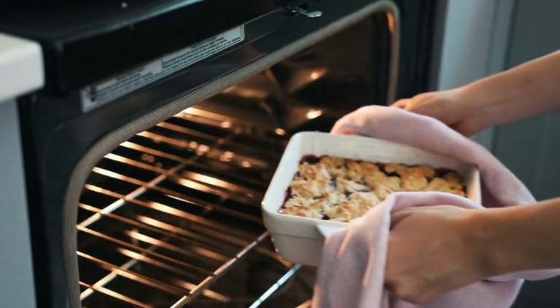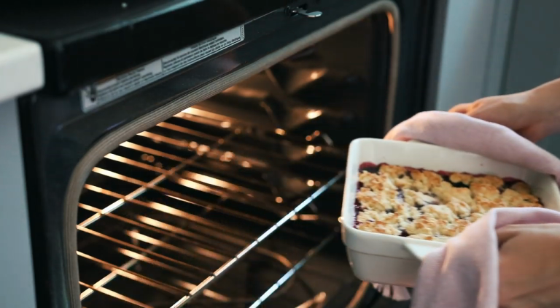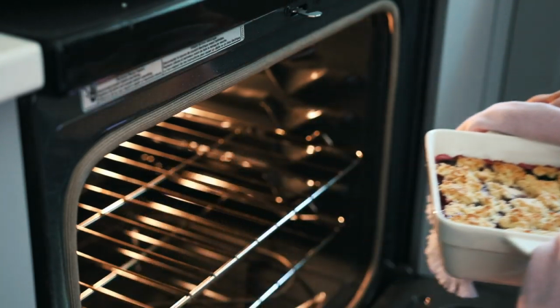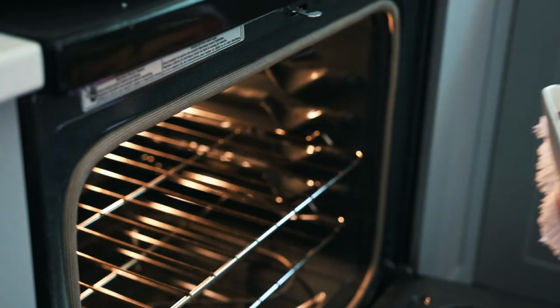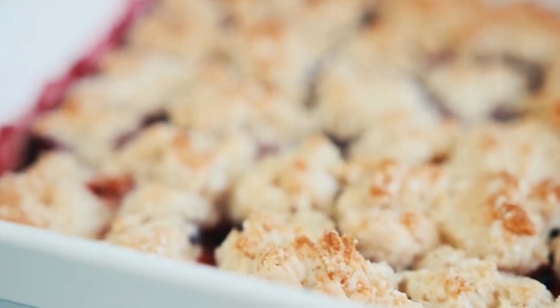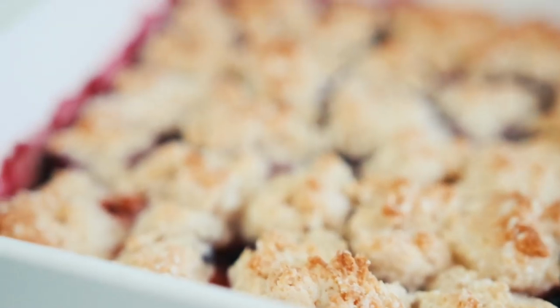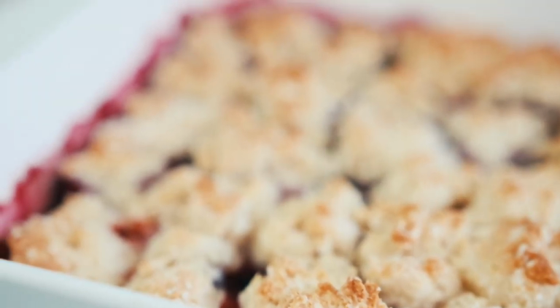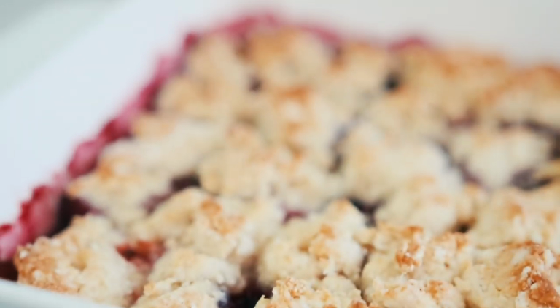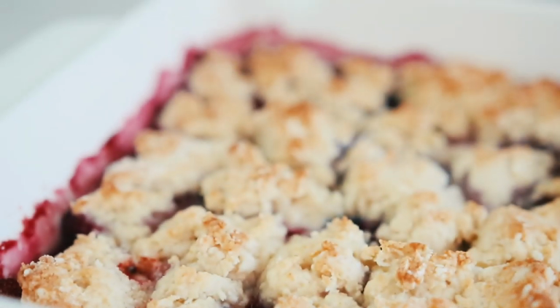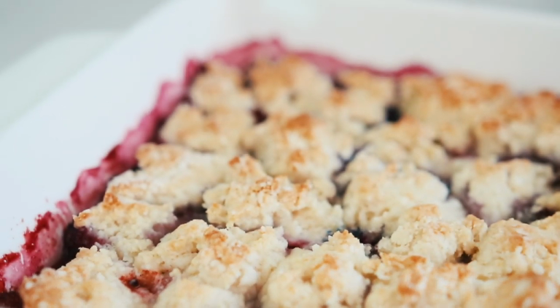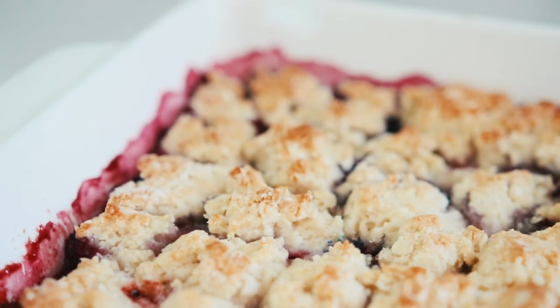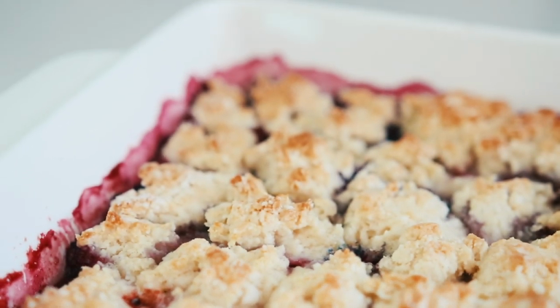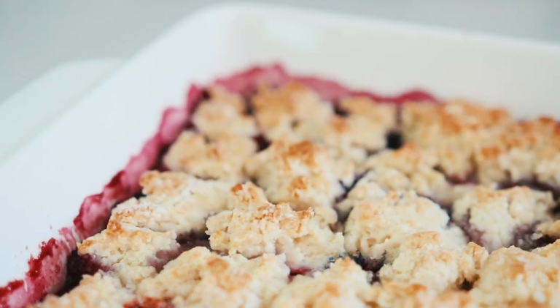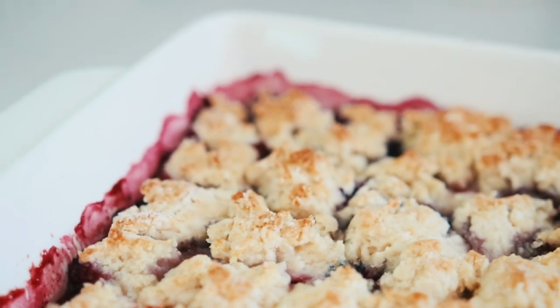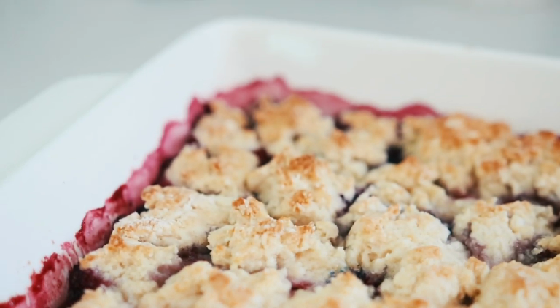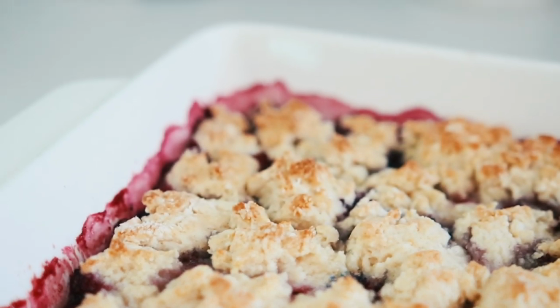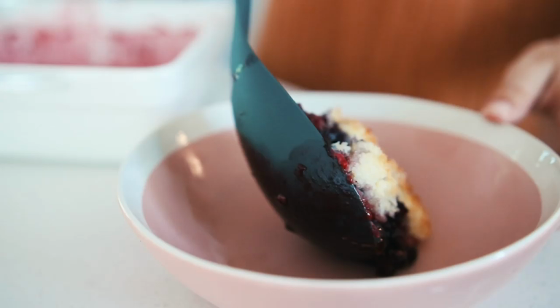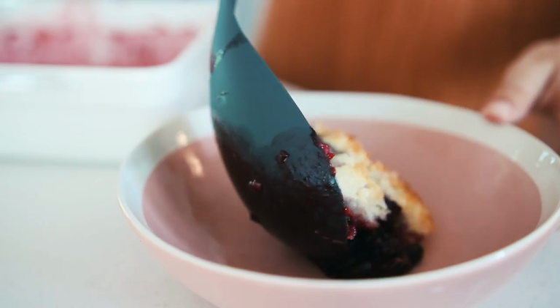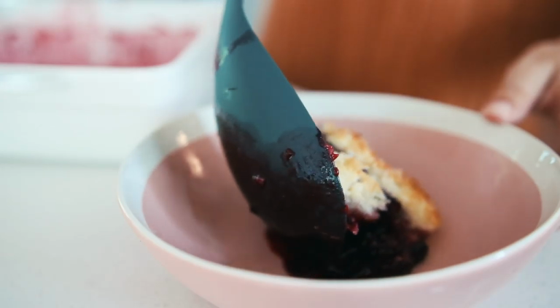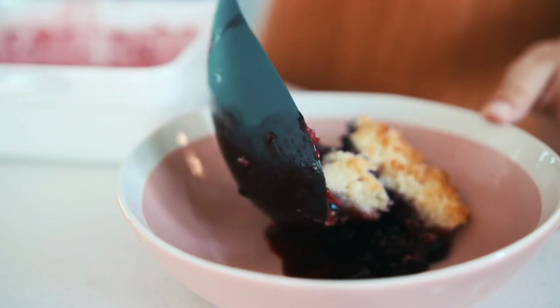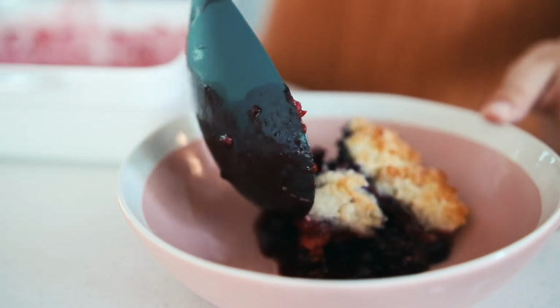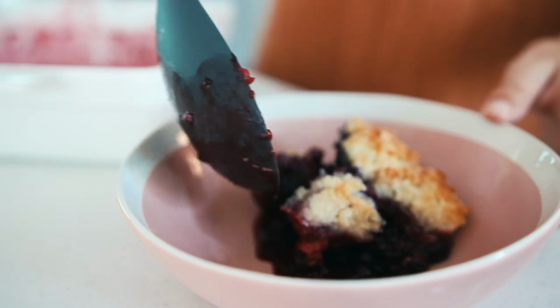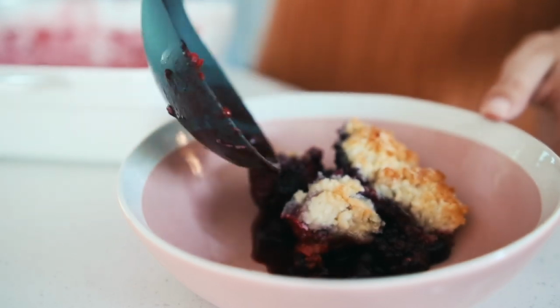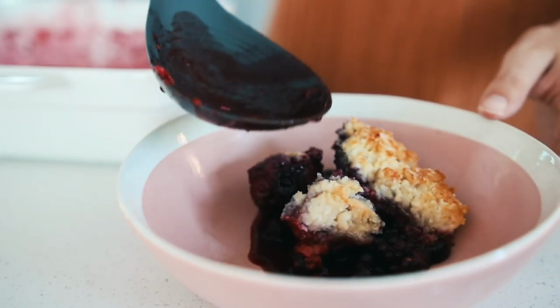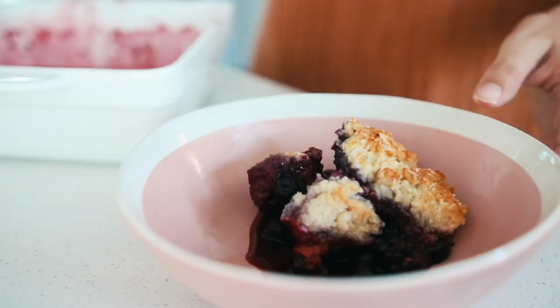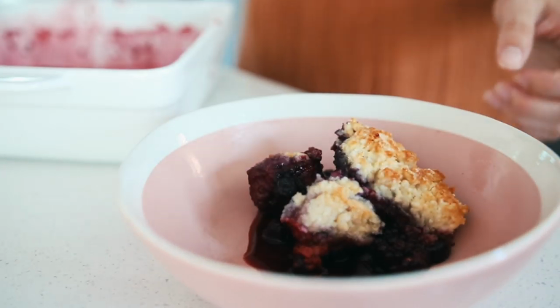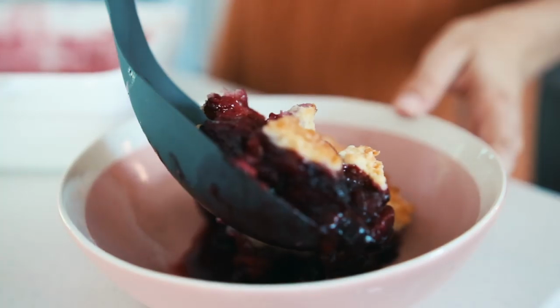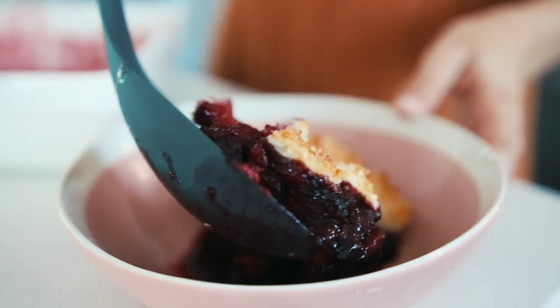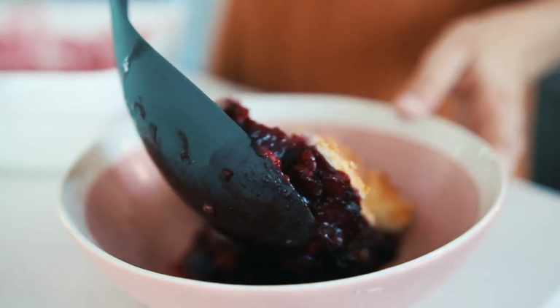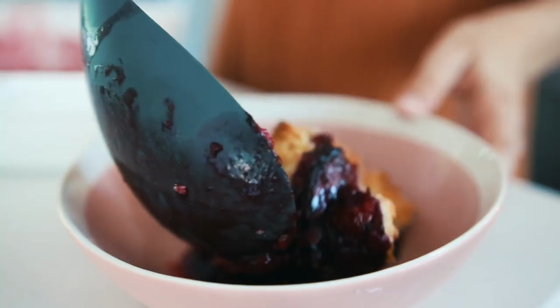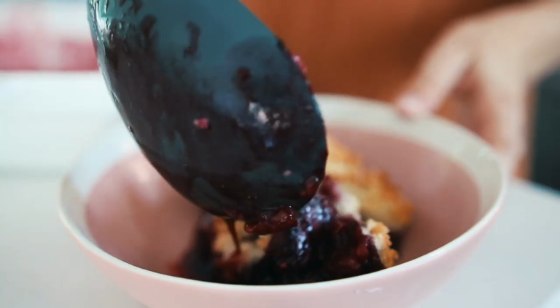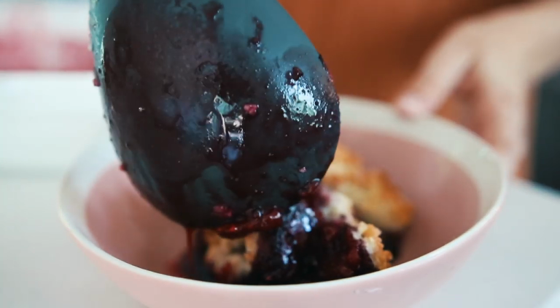Let it cool for a little bit before serving. I like to serve mine with a scoop of vegan vanilla ice cream.